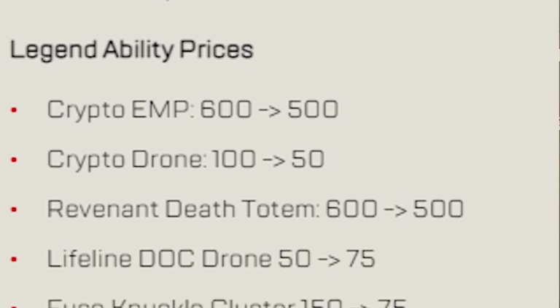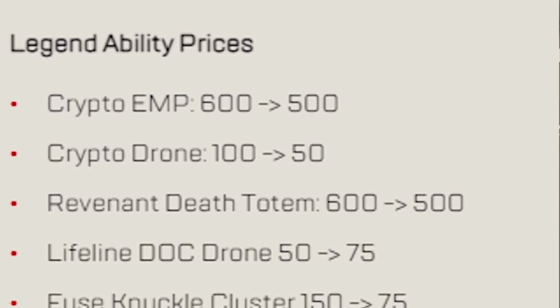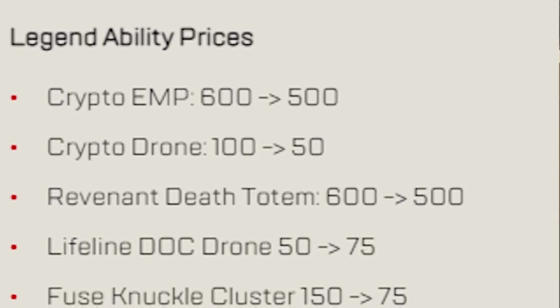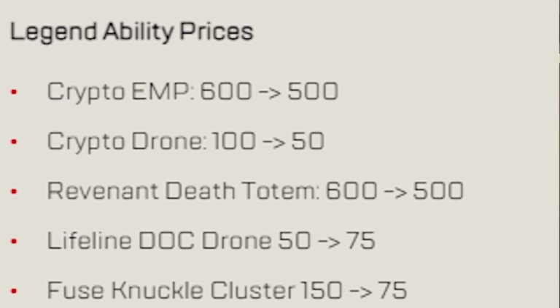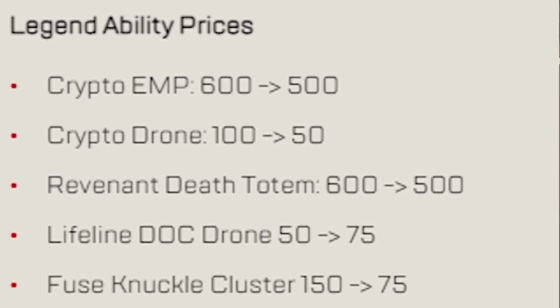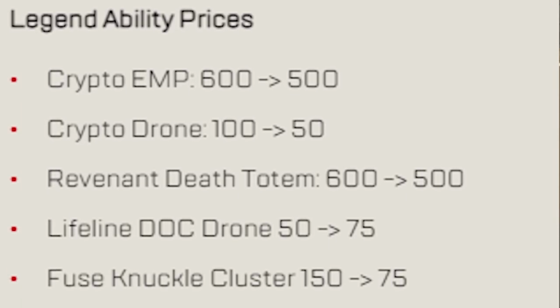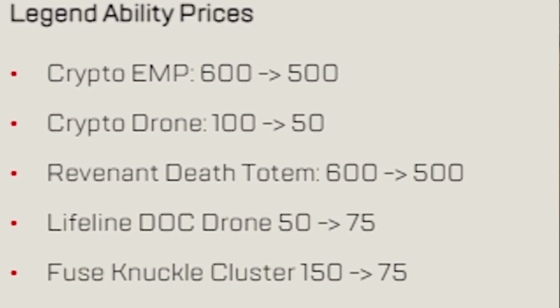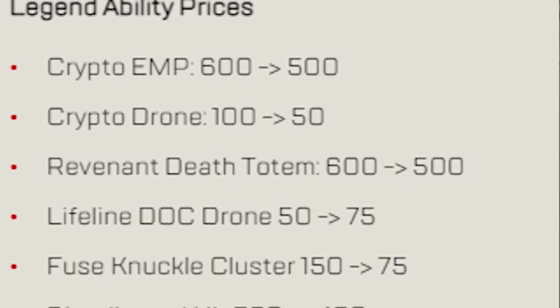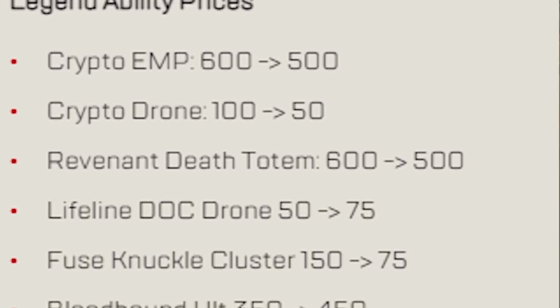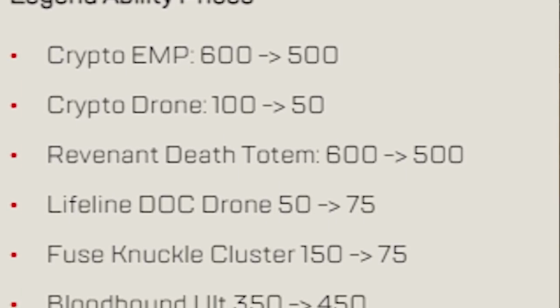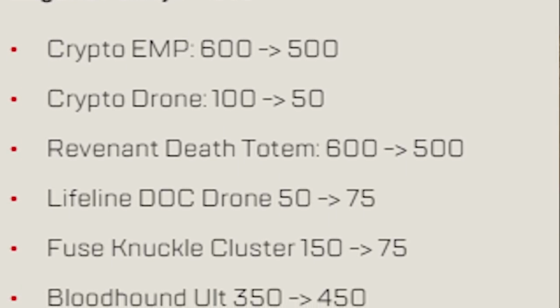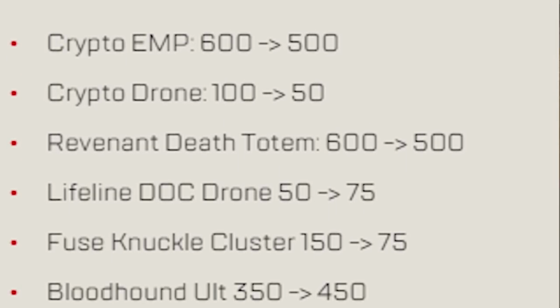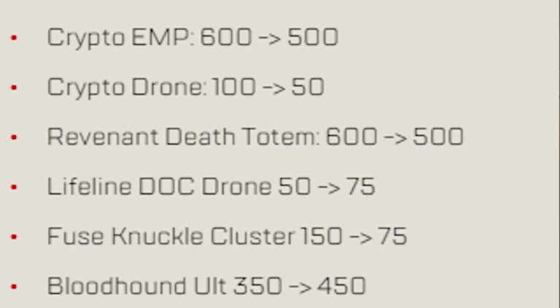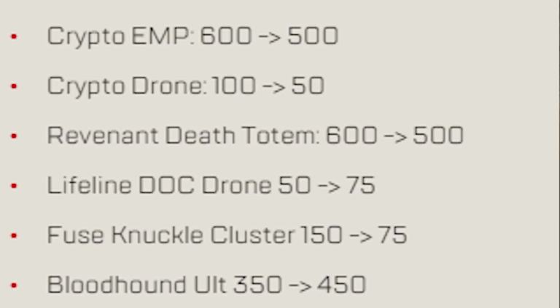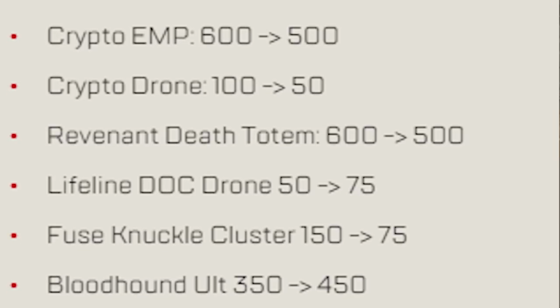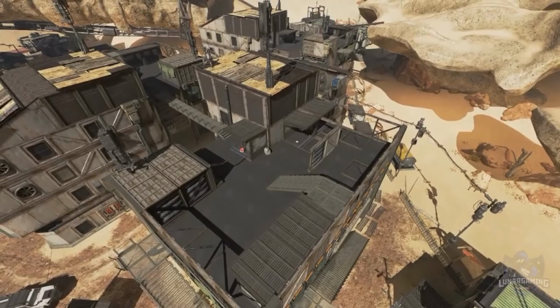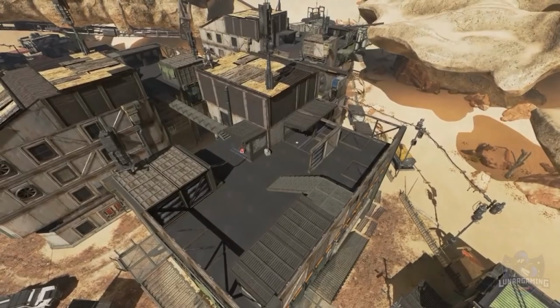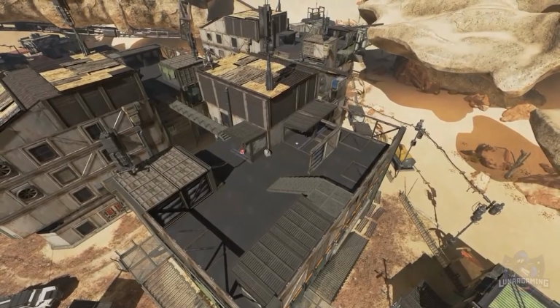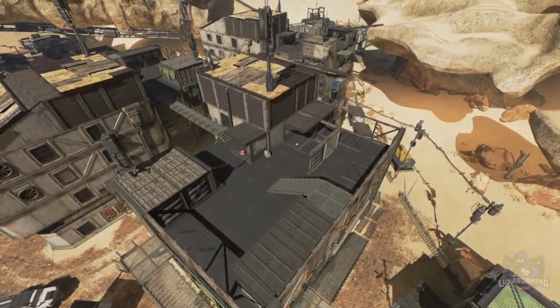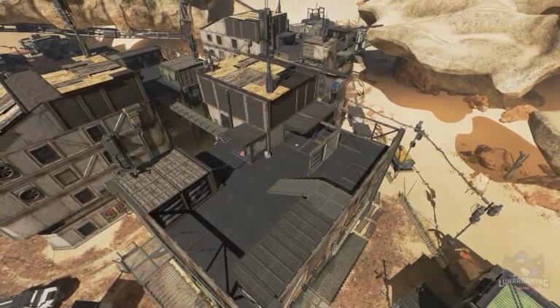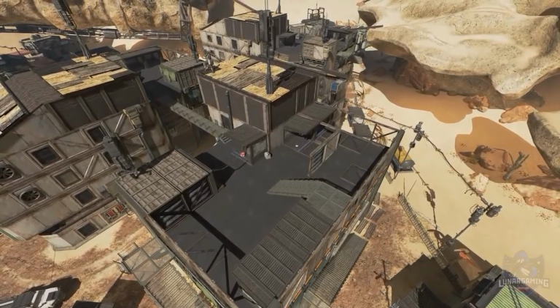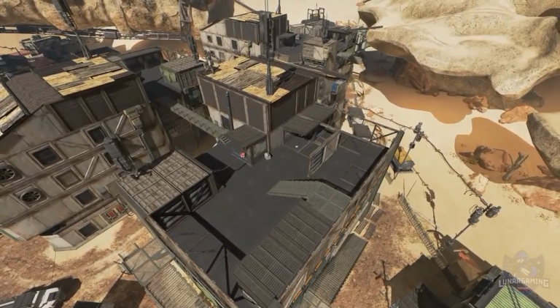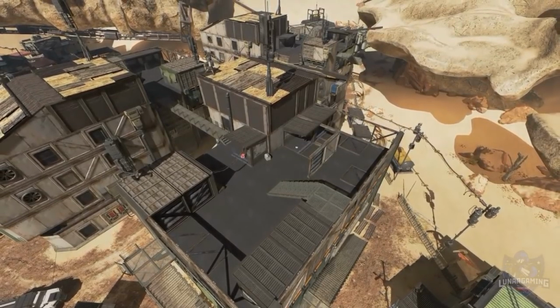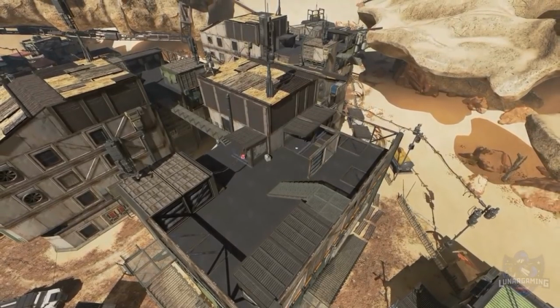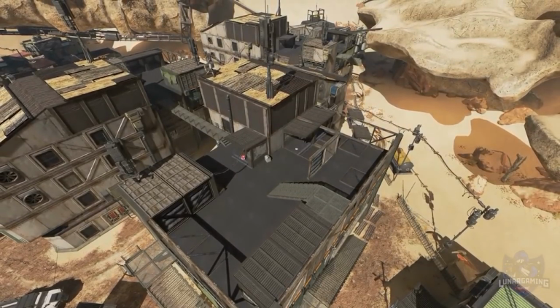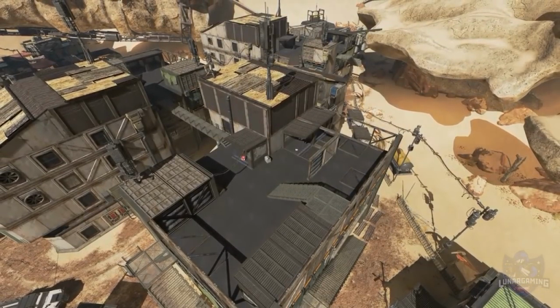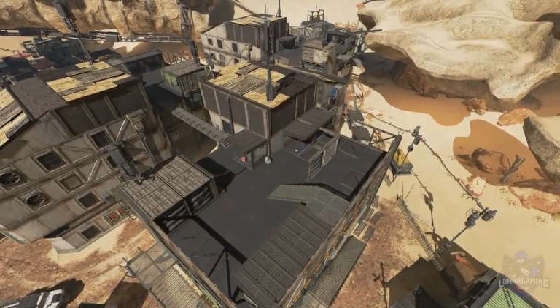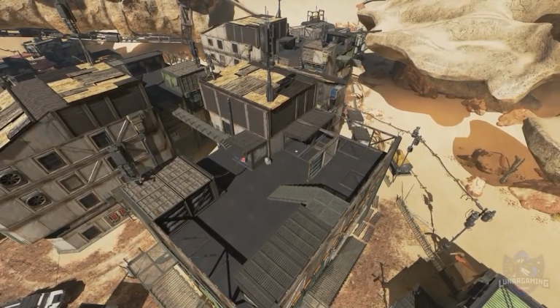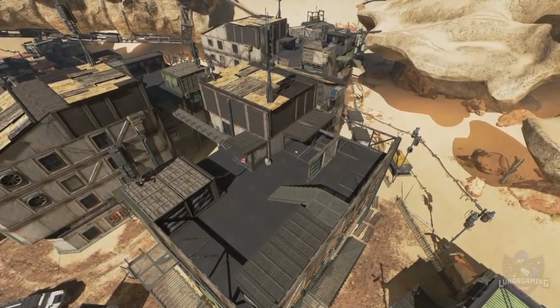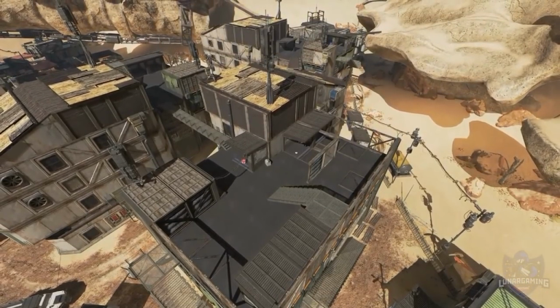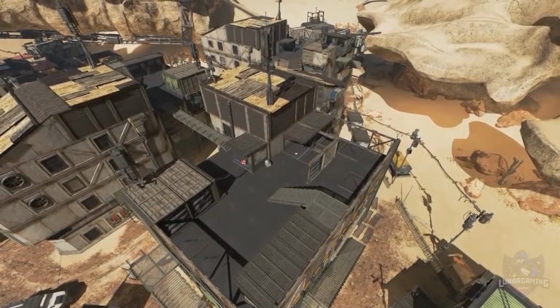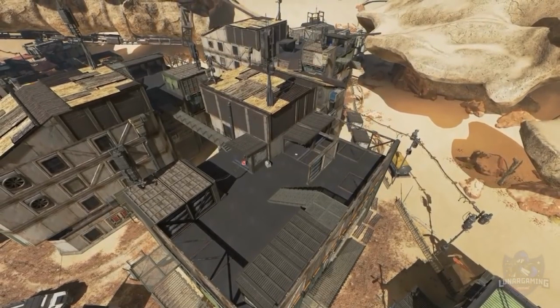For Legend Abilities, the price has decreased for Crypto's EMP, his Drone, Revenant's Death Totem, and the Fuse Knuckle Cluster.